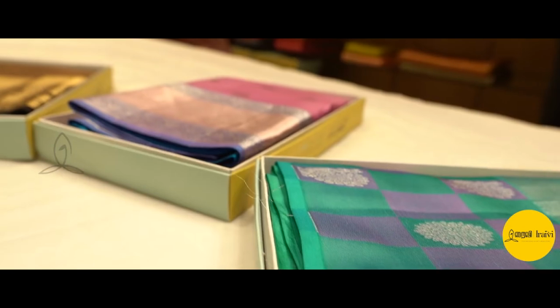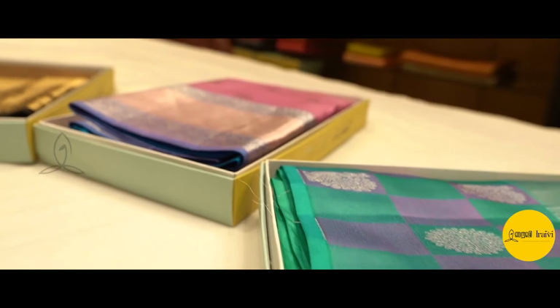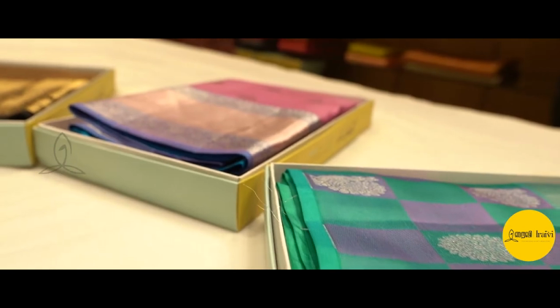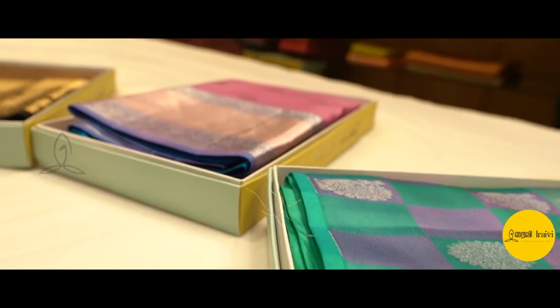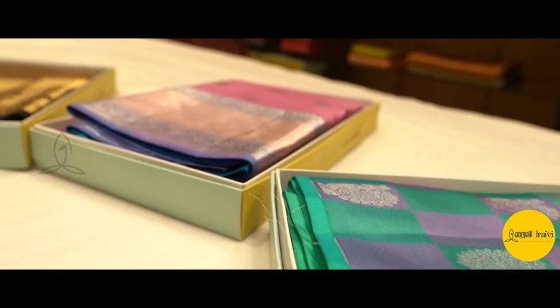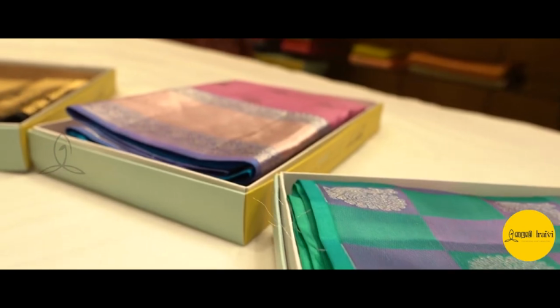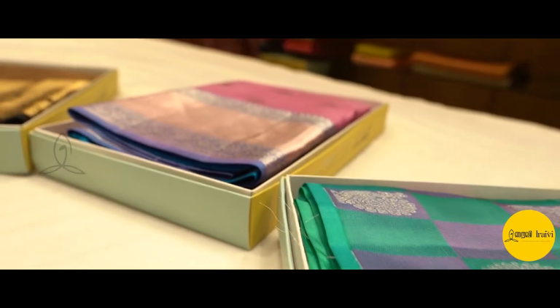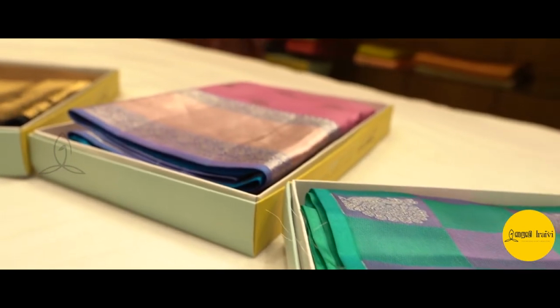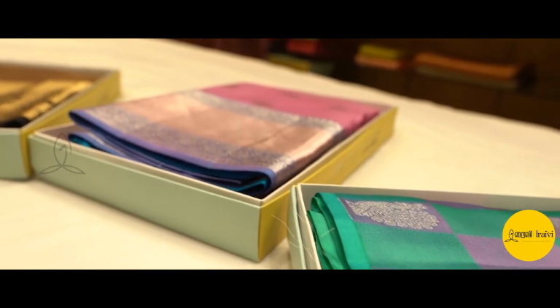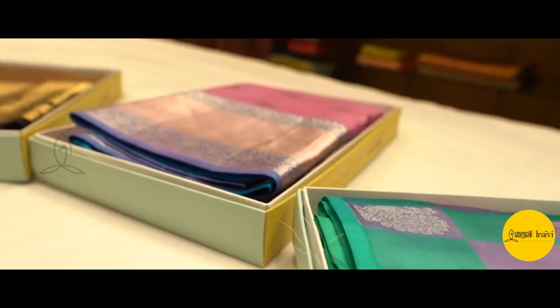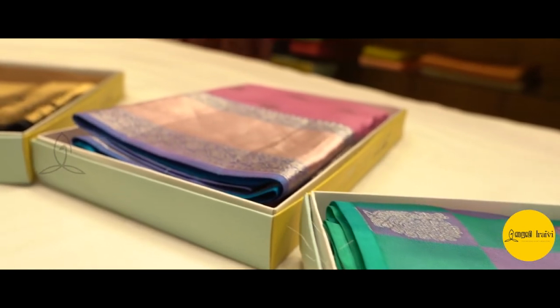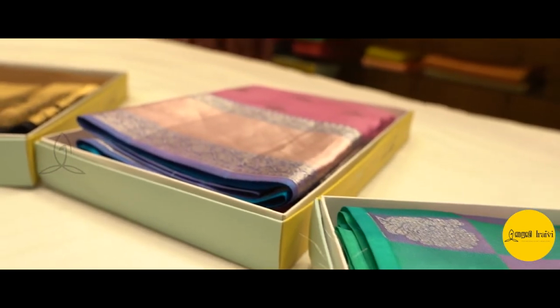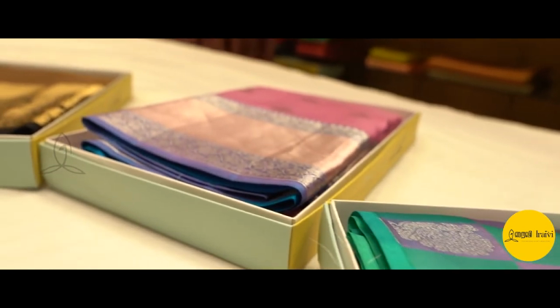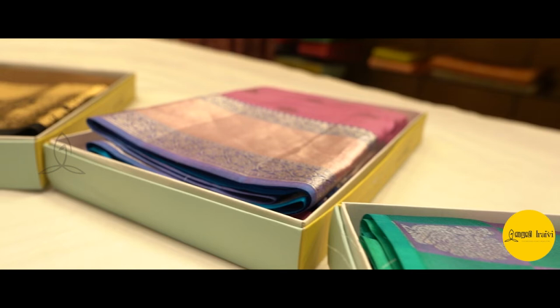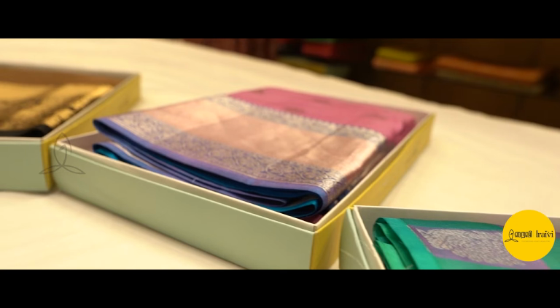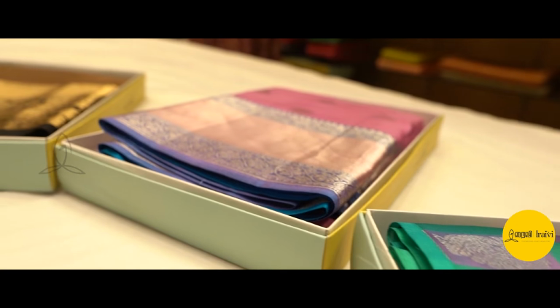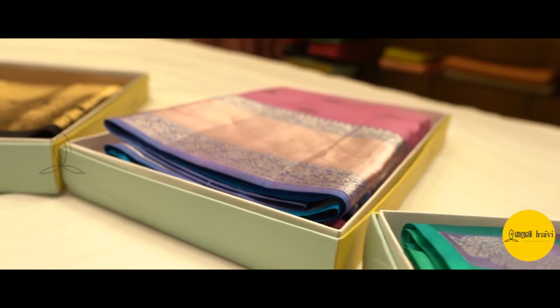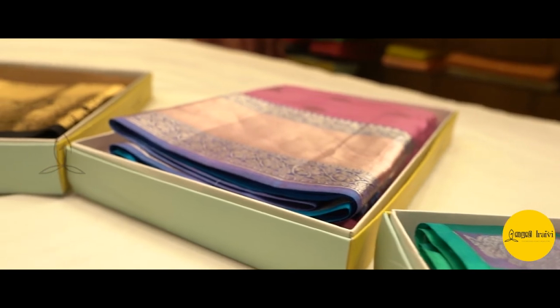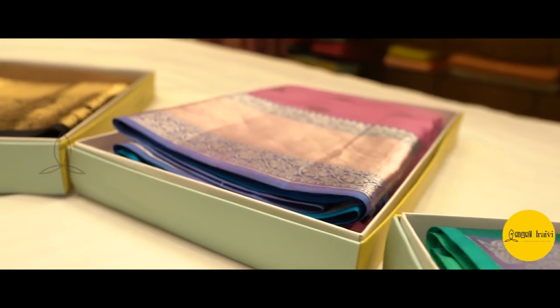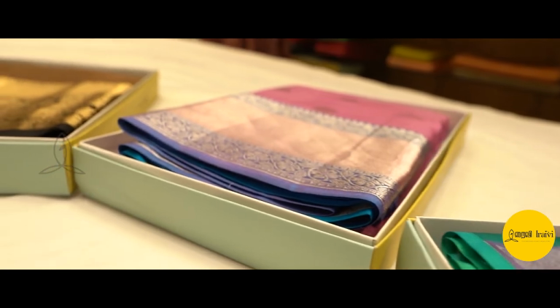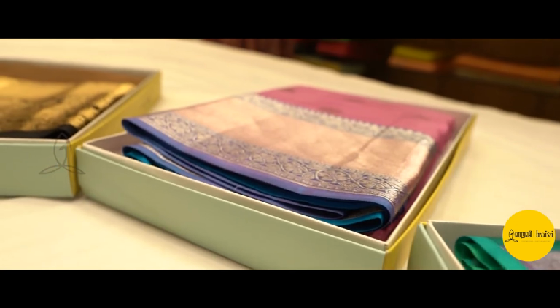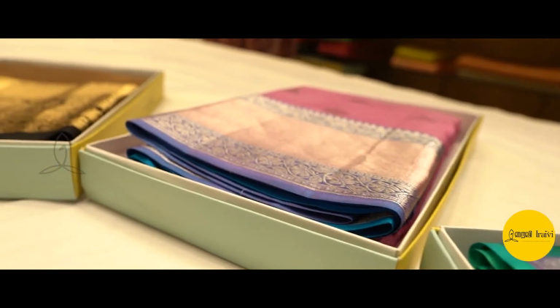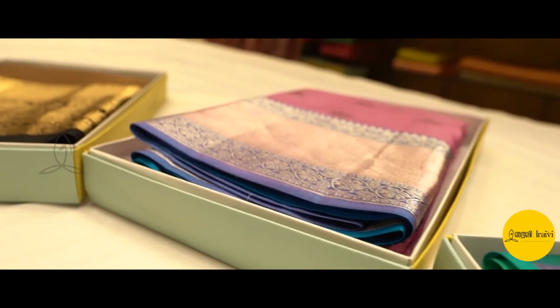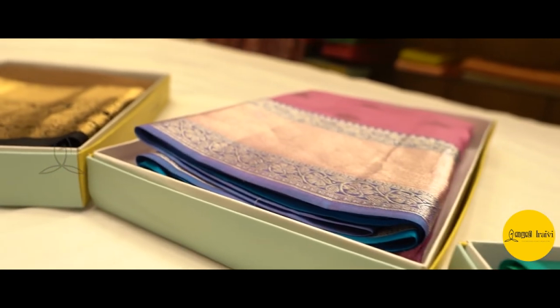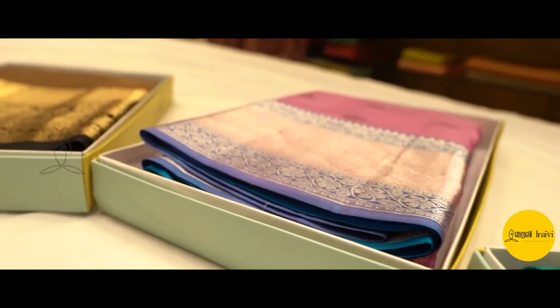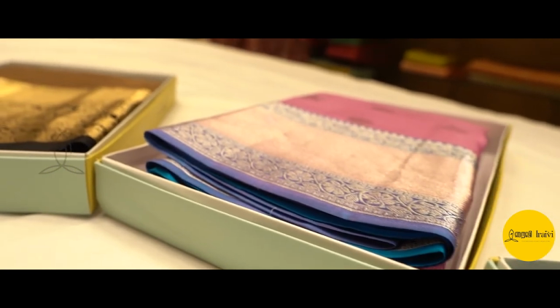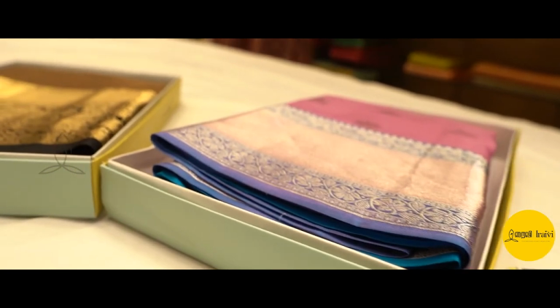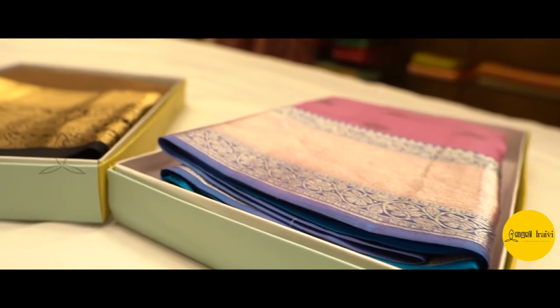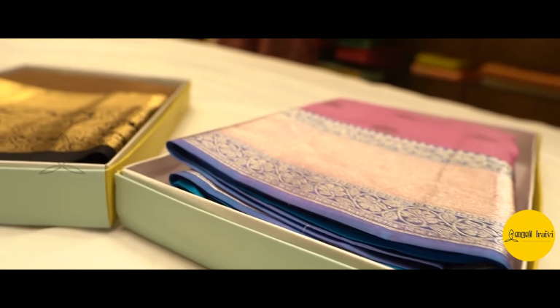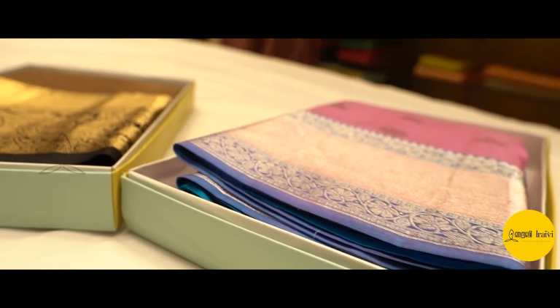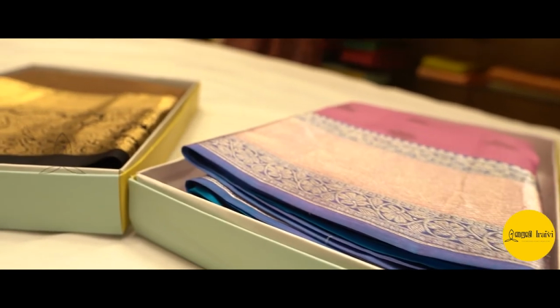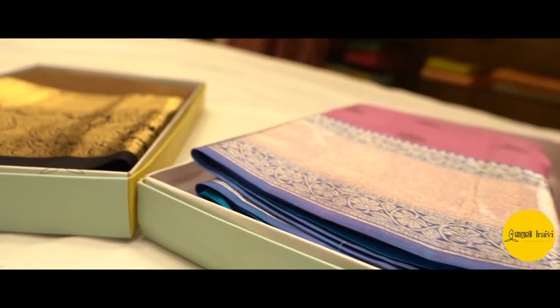These are power loom sarees. Hand loom is in a different price range. There are power loom sarees, and we have a few collections available.